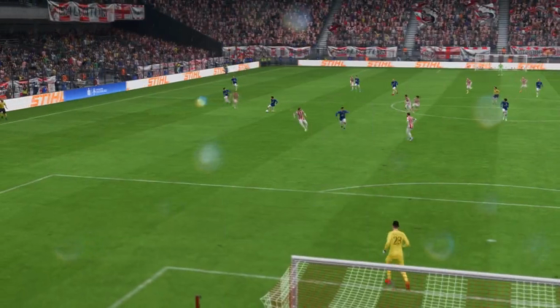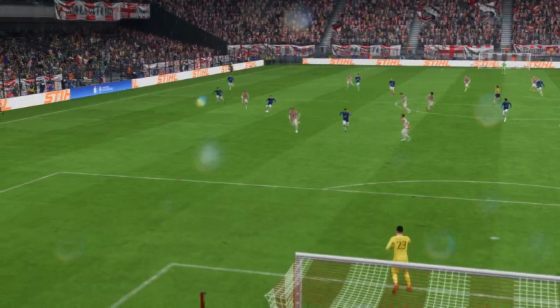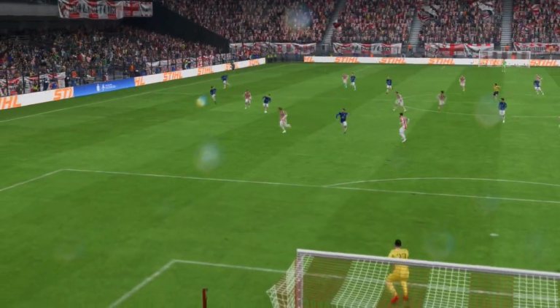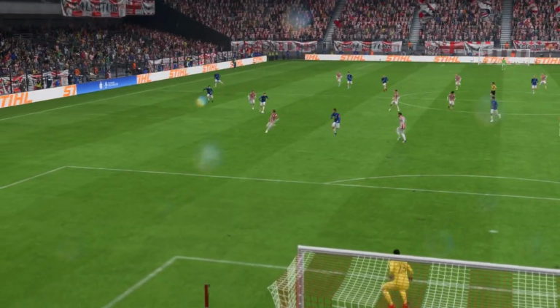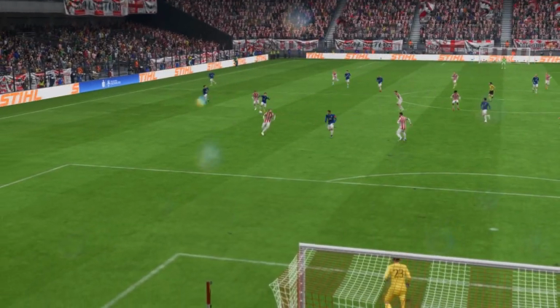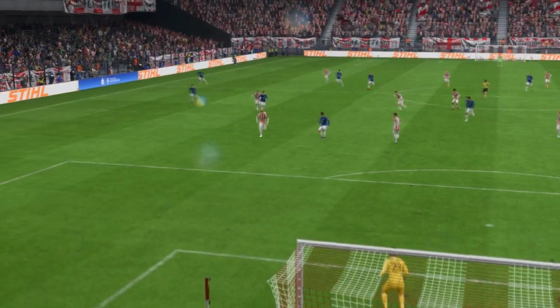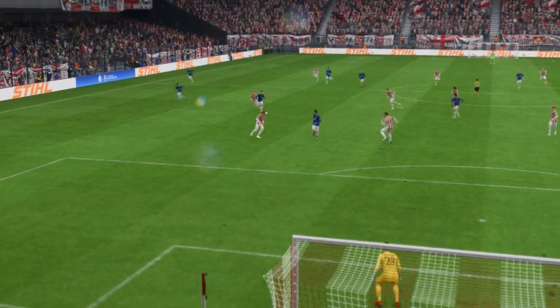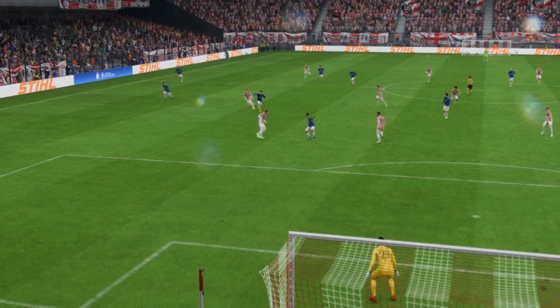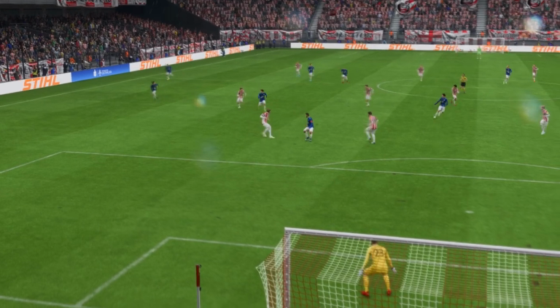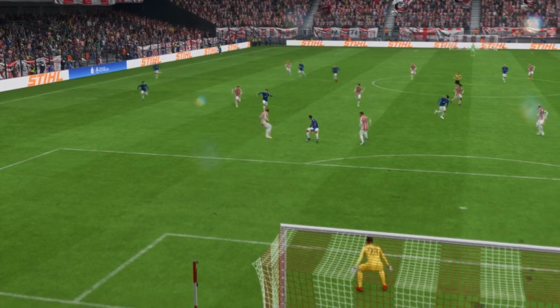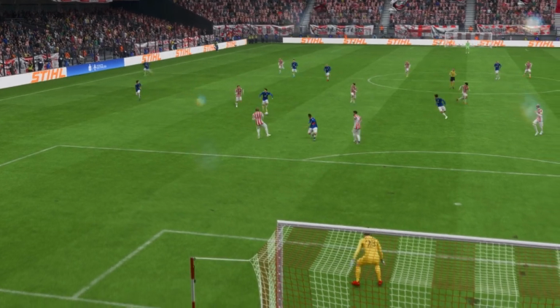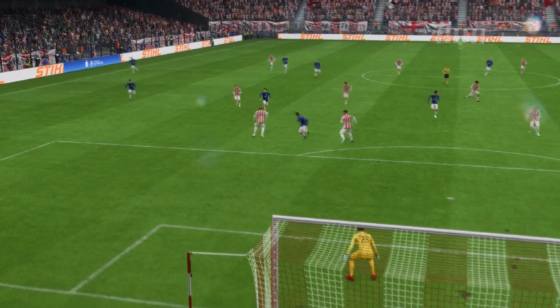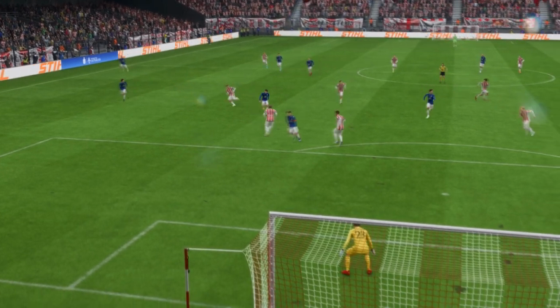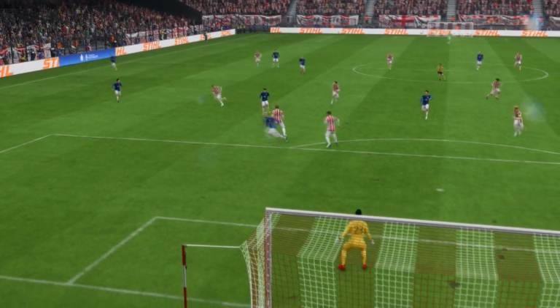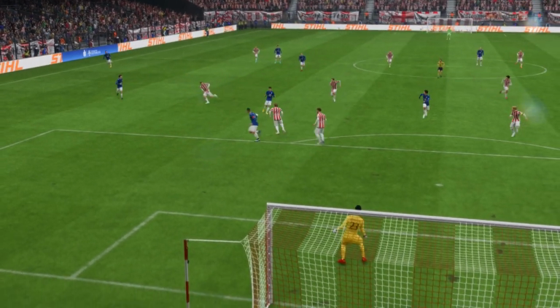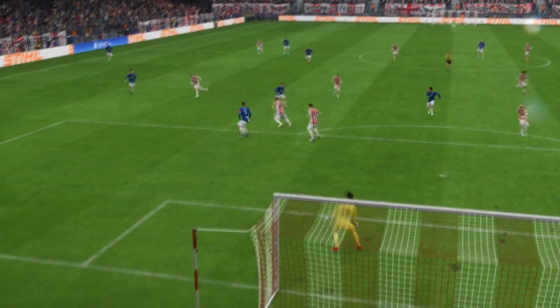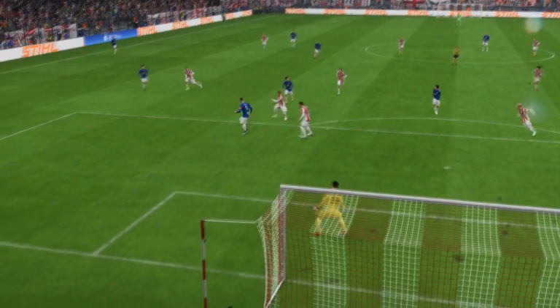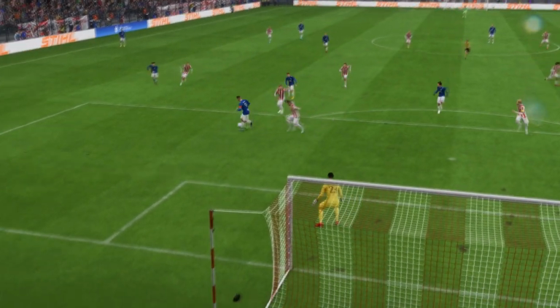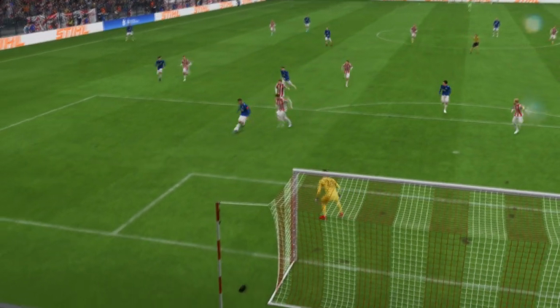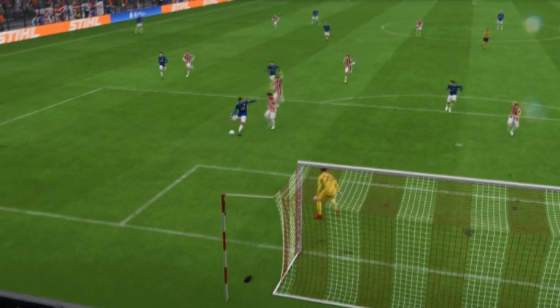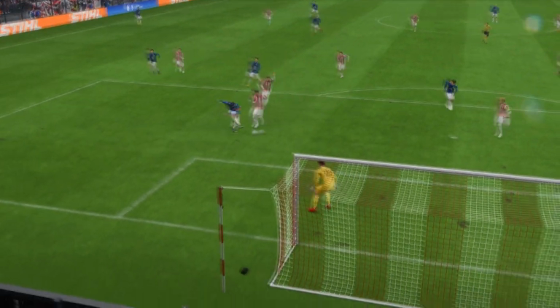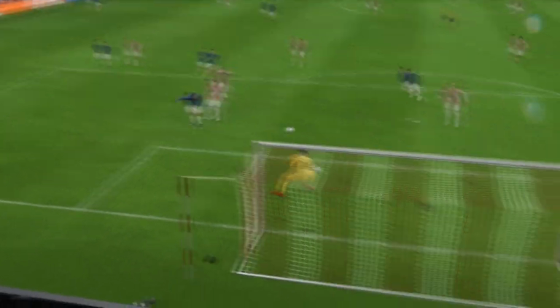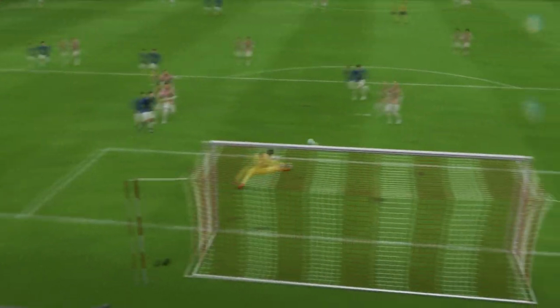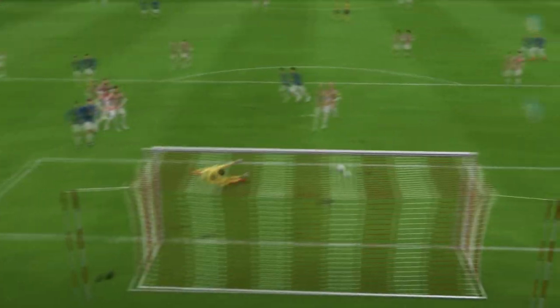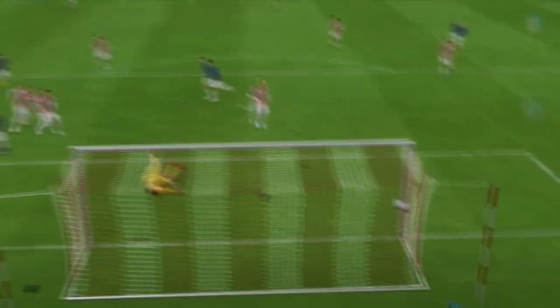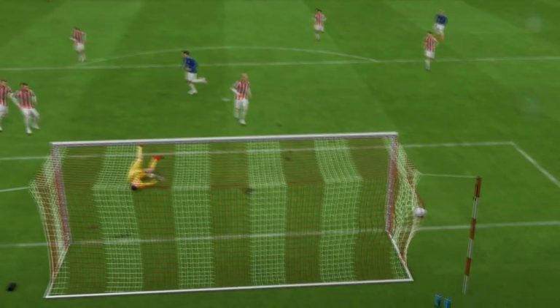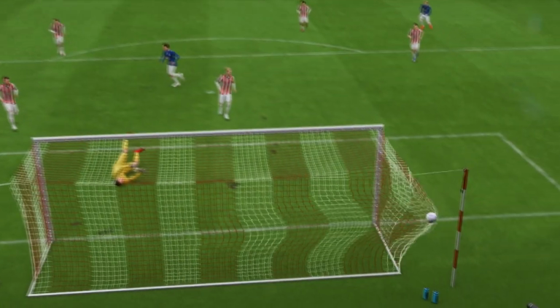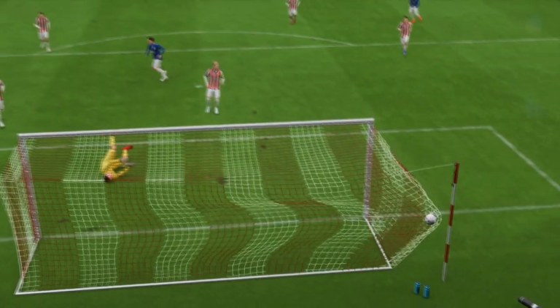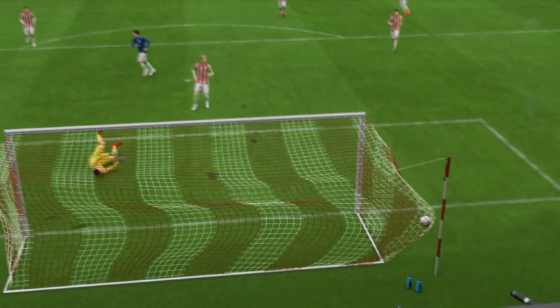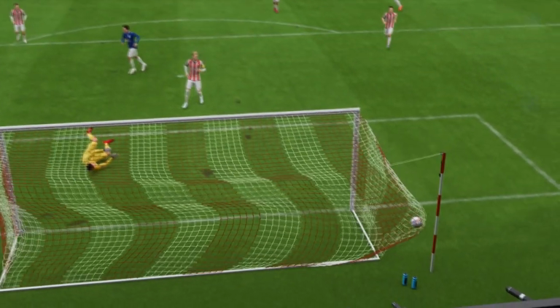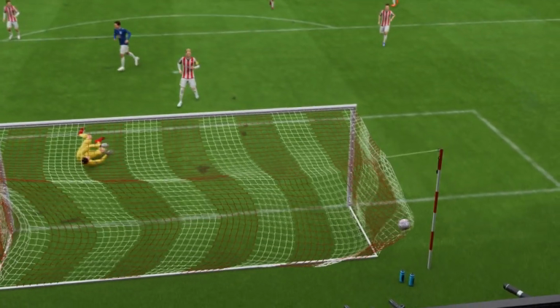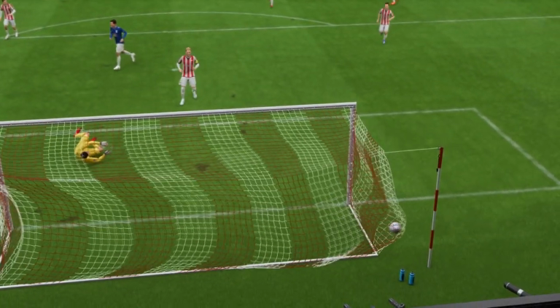Here it is again. And it's a superbly weighted through ball to break that defensive line. And then the finish is fairly simple in the end. That's a good goal.